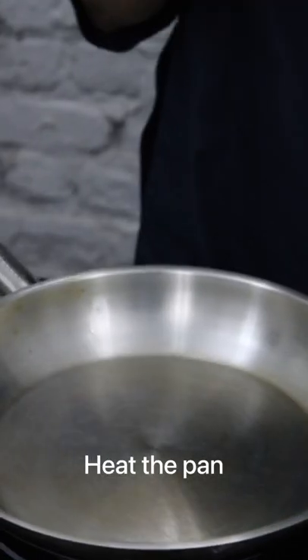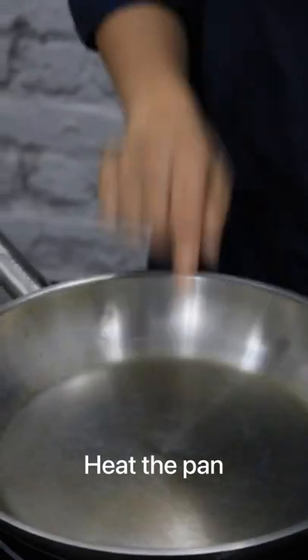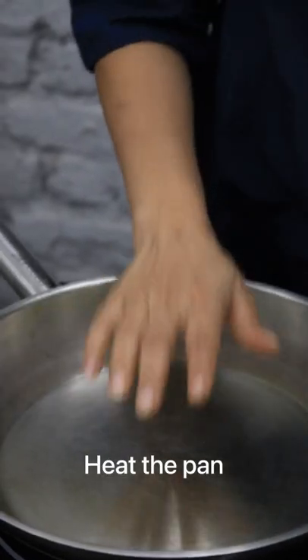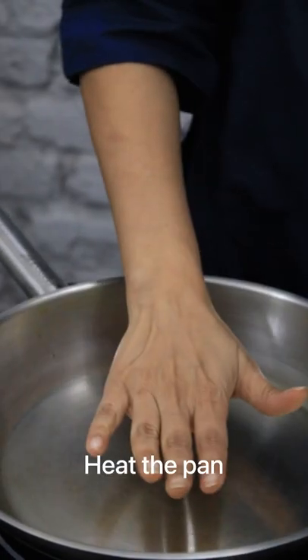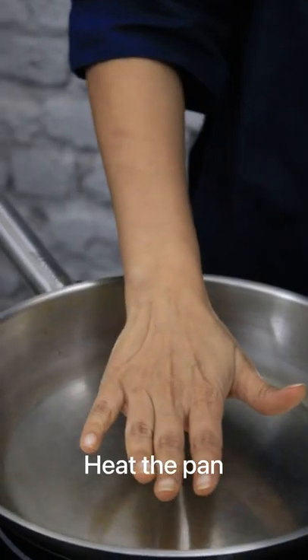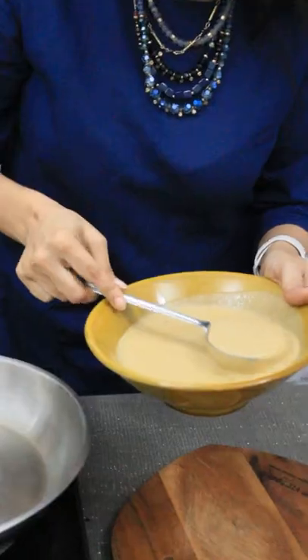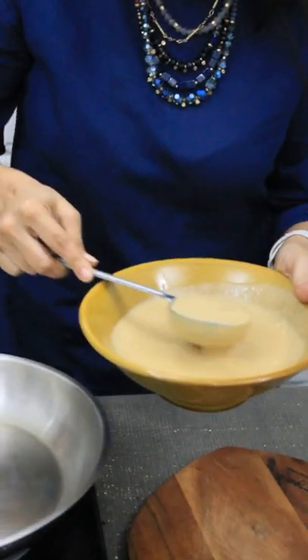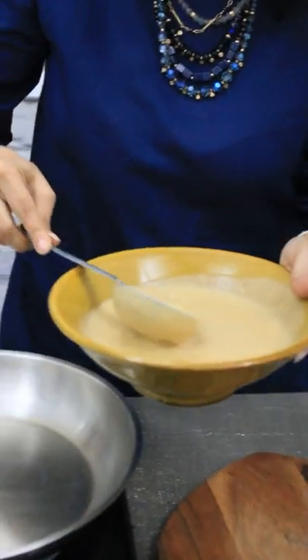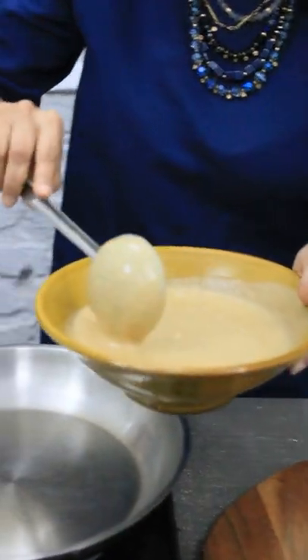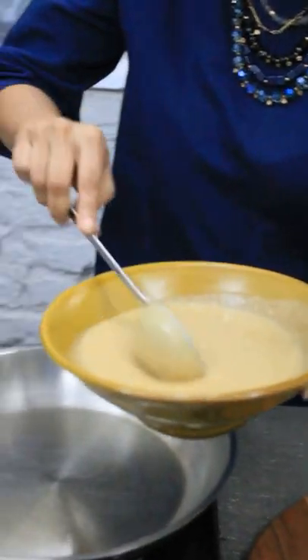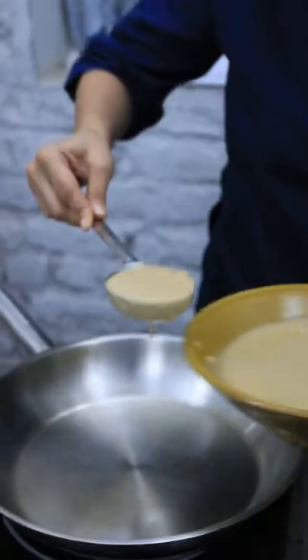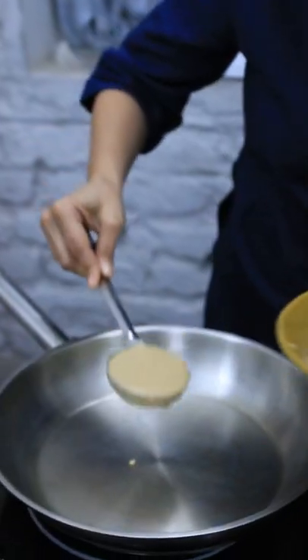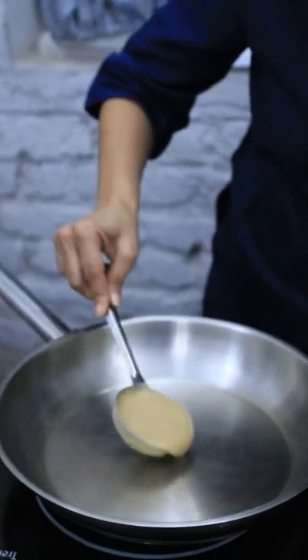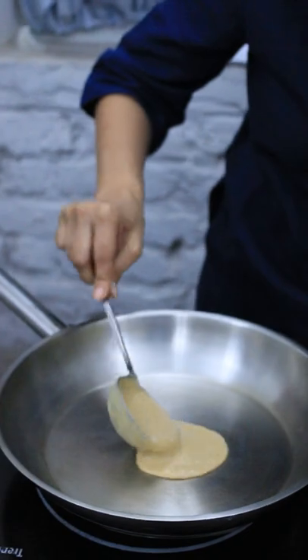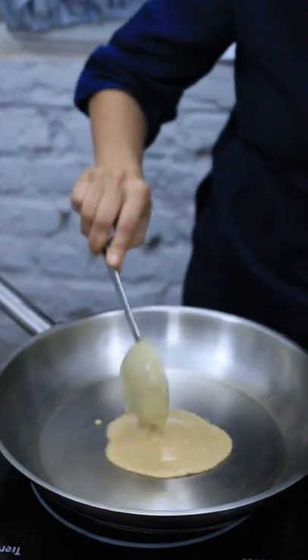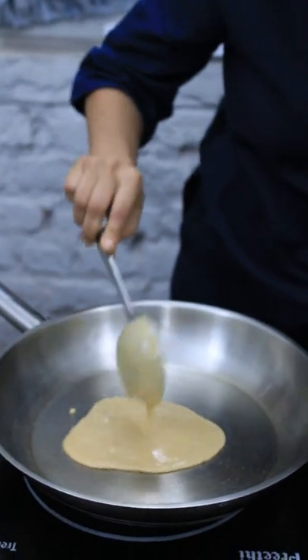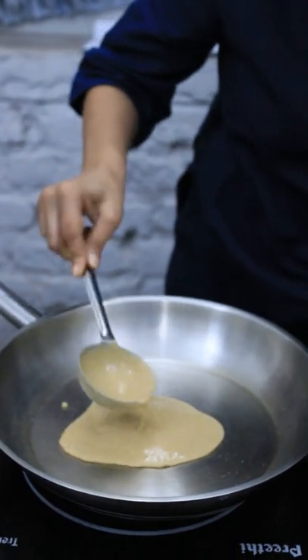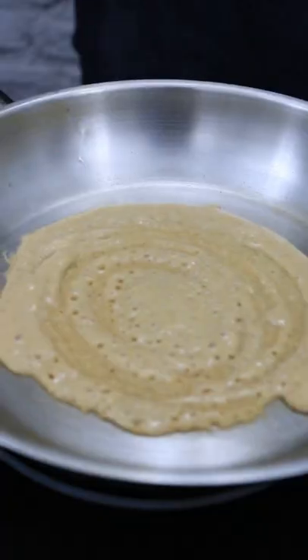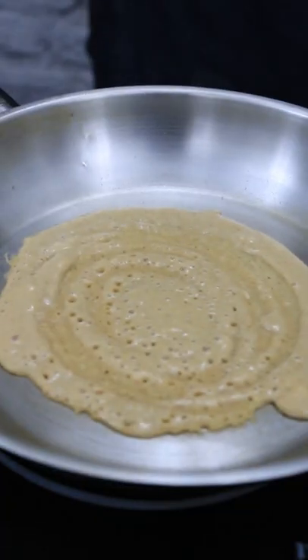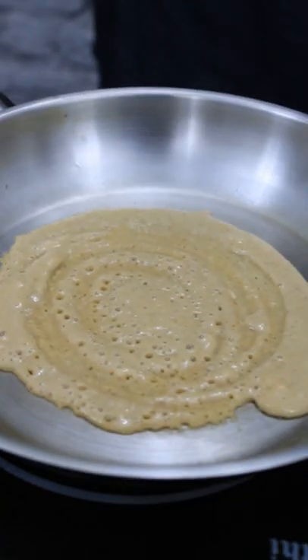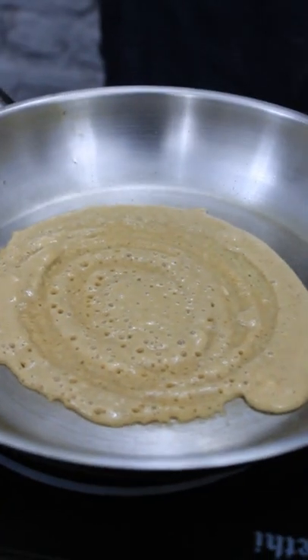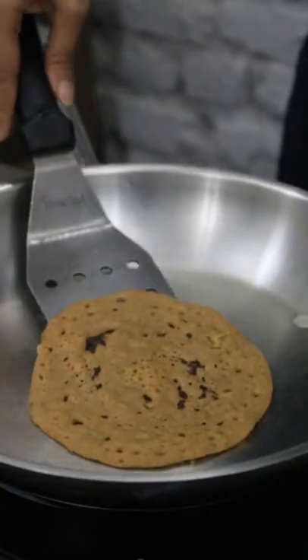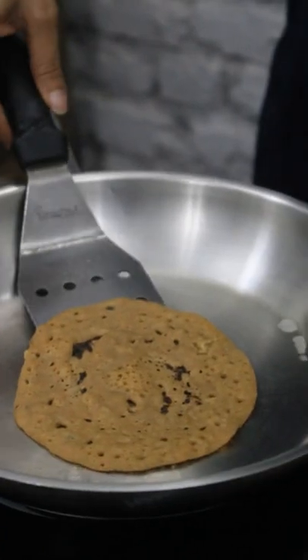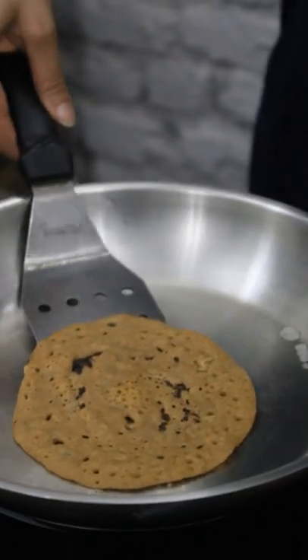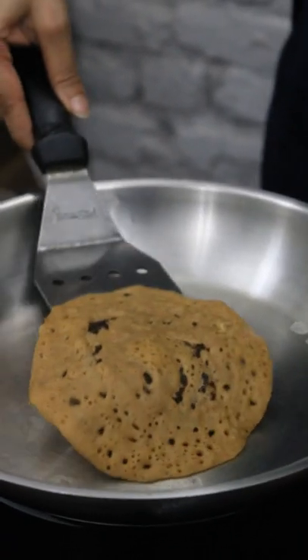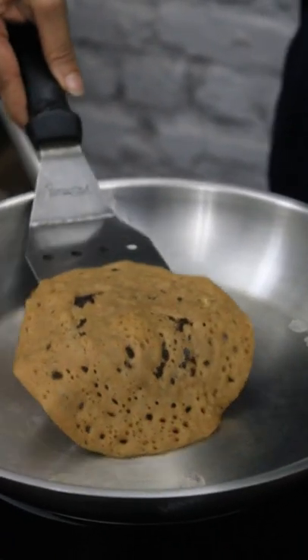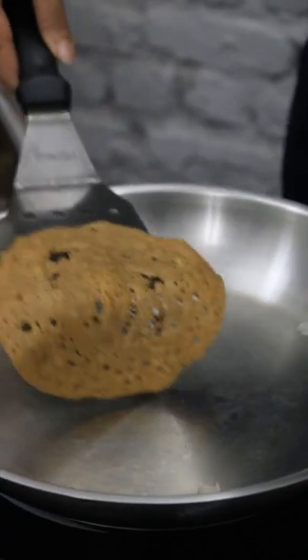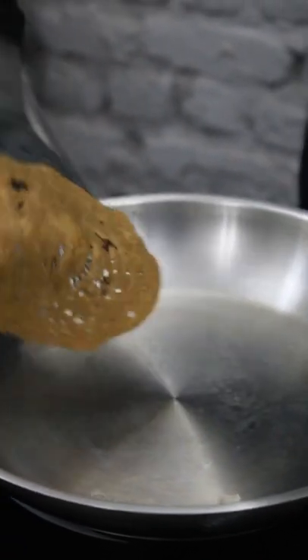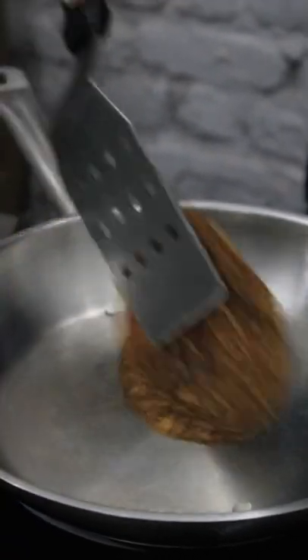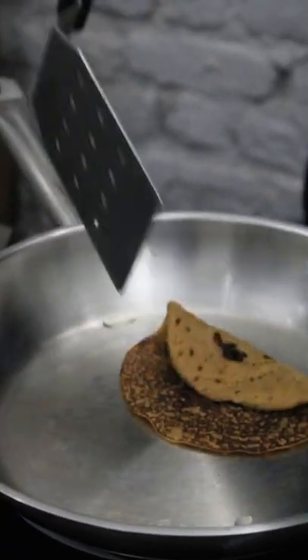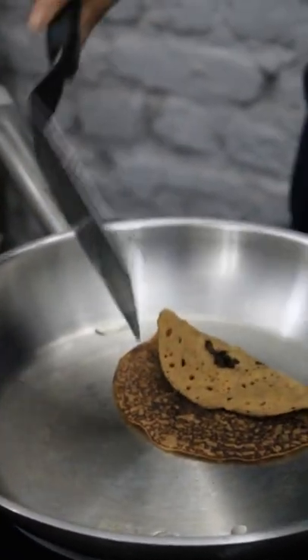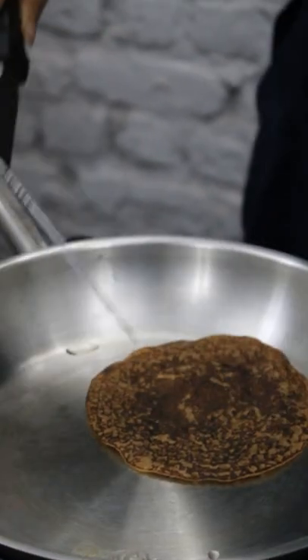Heat the pan — be careful, I'm not using non-stick and I'm not going to be adding any oil, and you will just see that it will still come out so well.